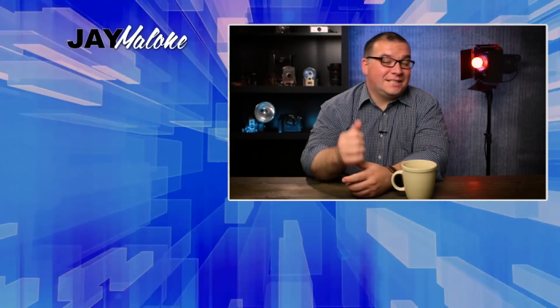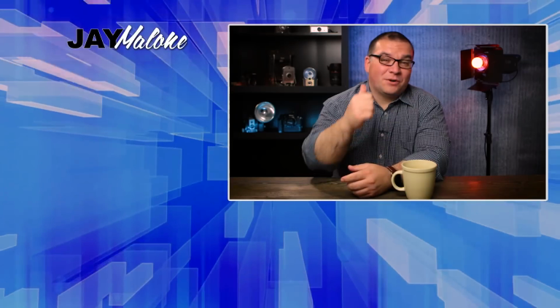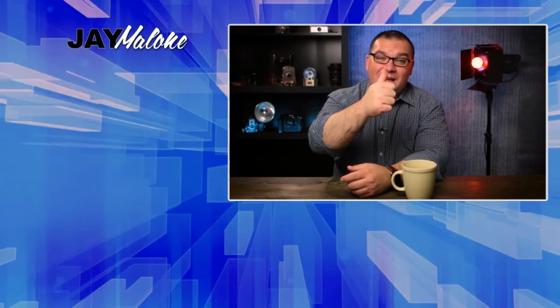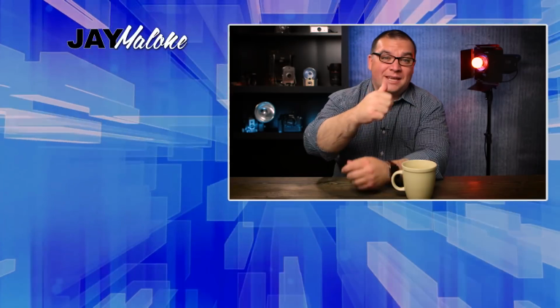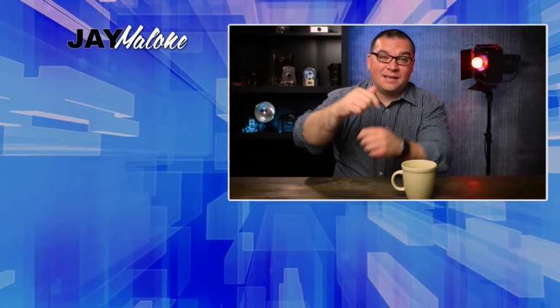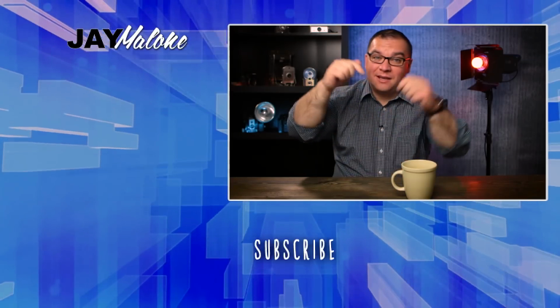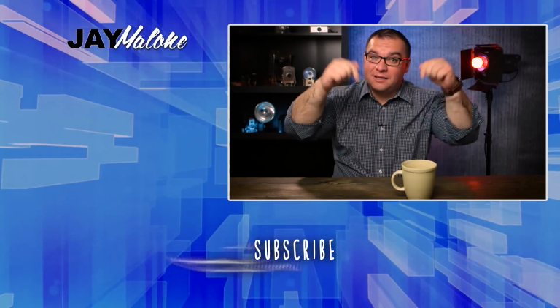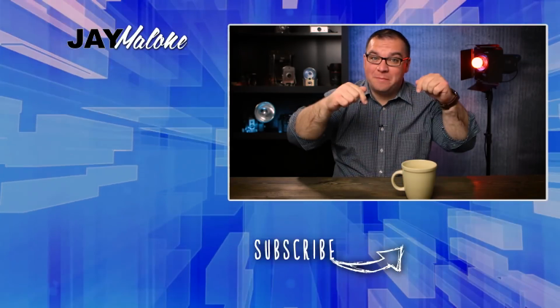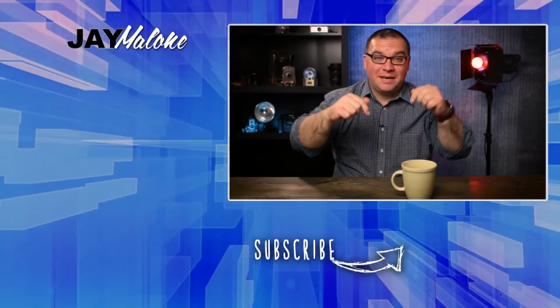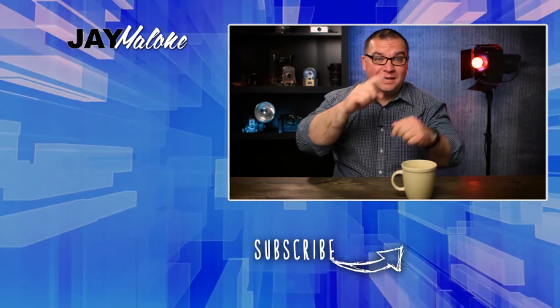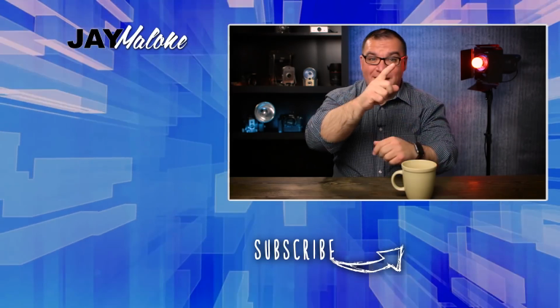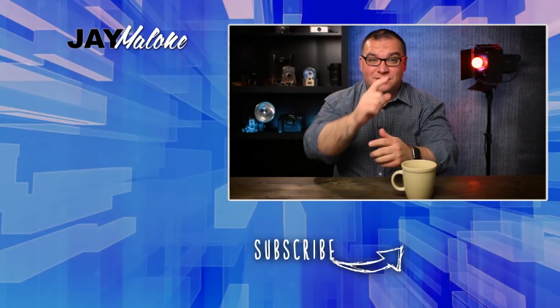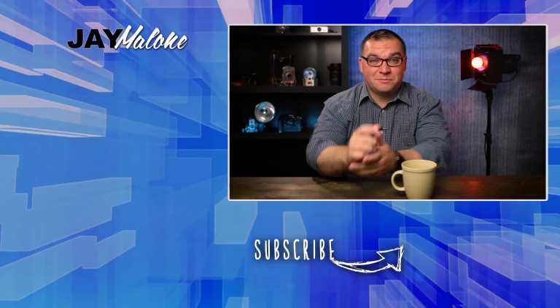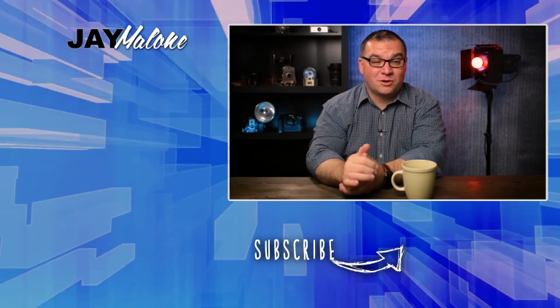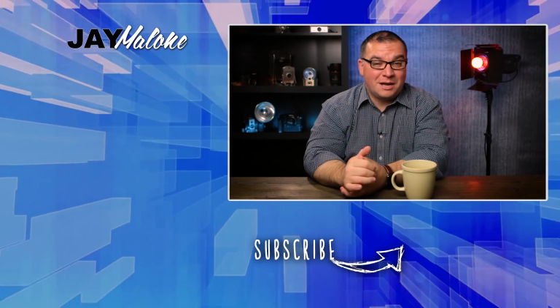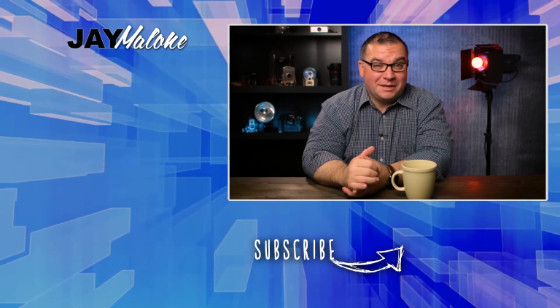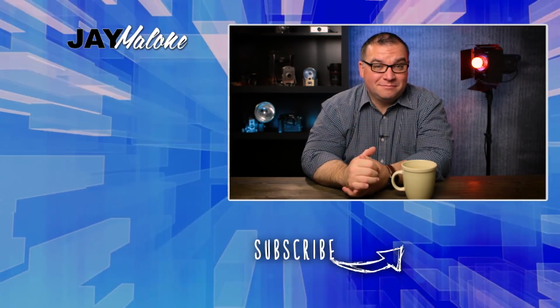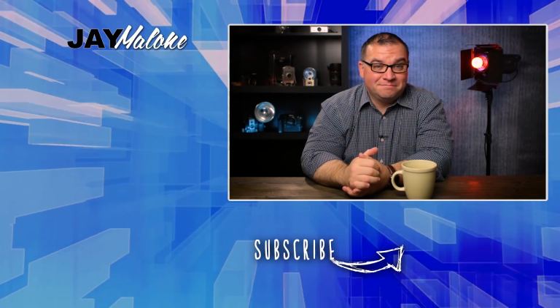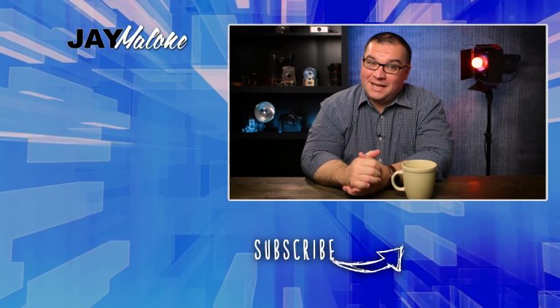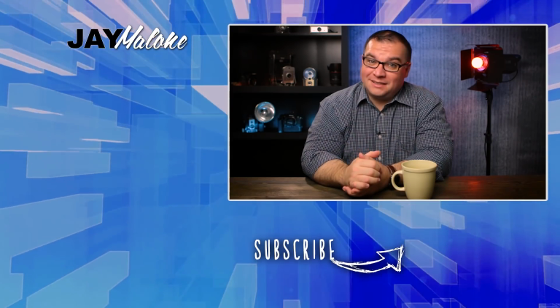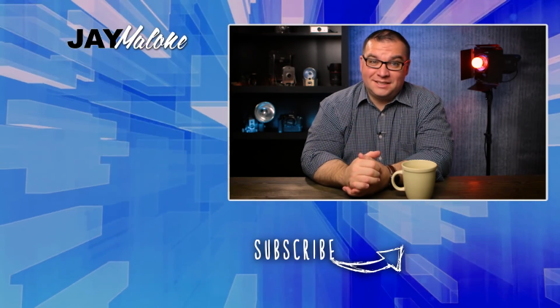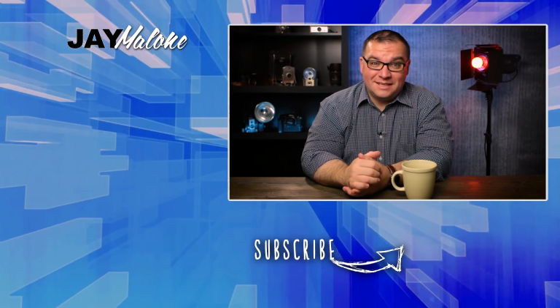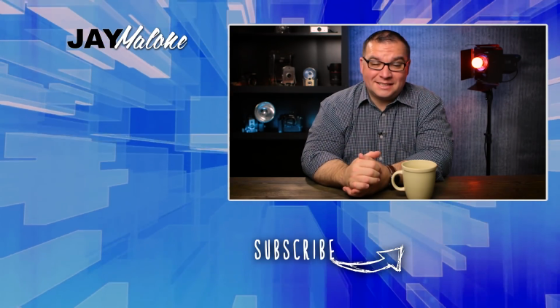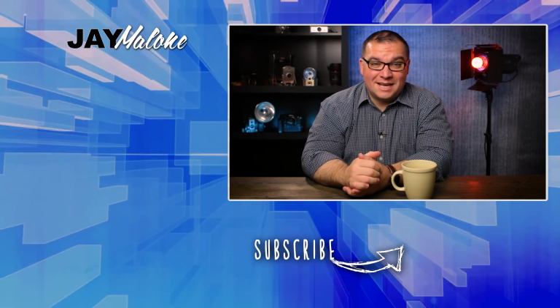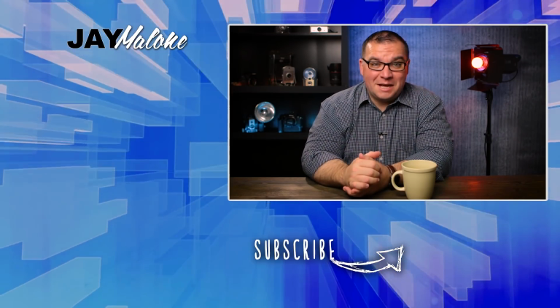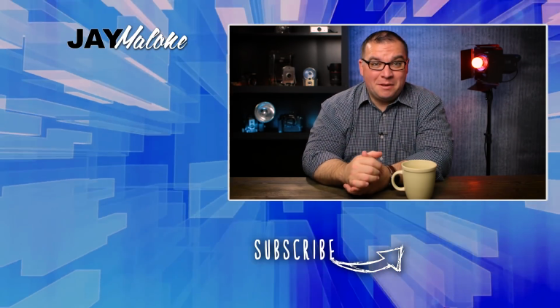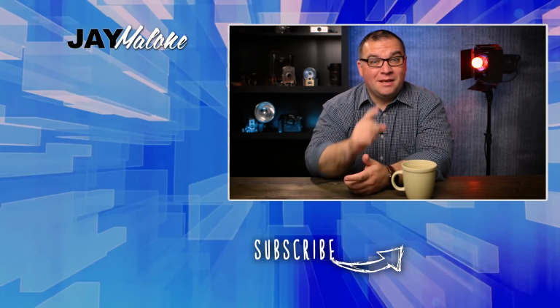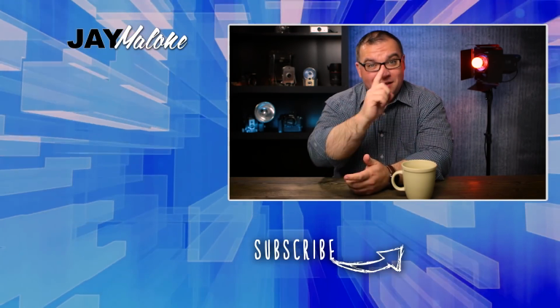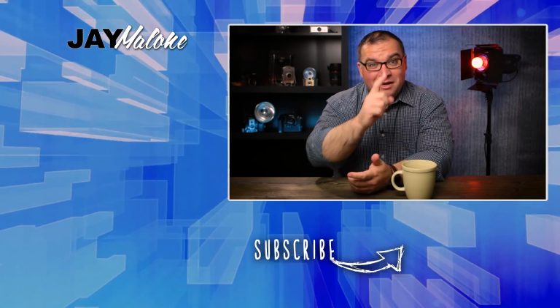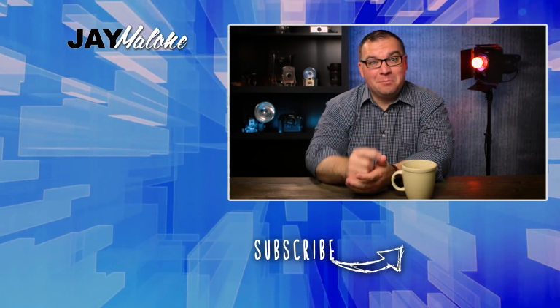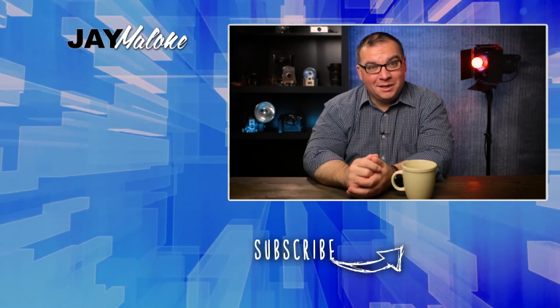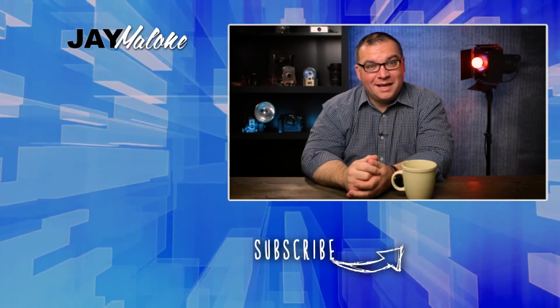Thanks for liking, commenting, and subscribing. Until next time, God bless.